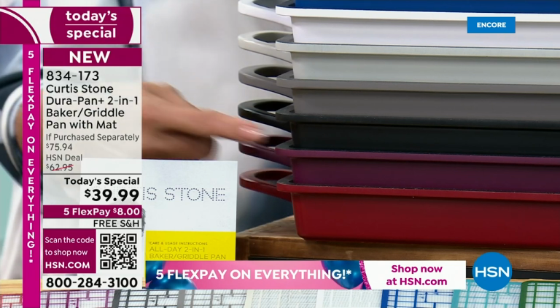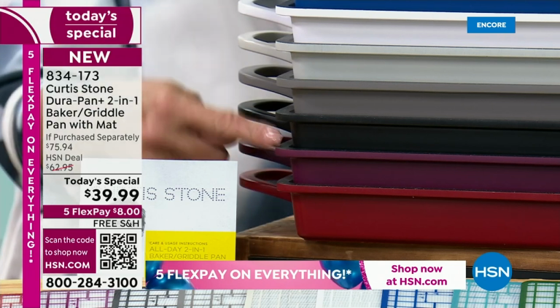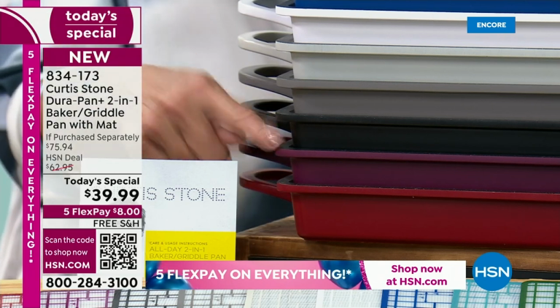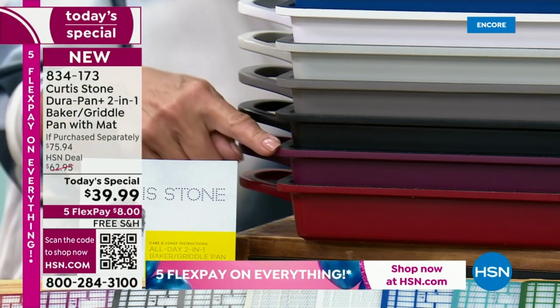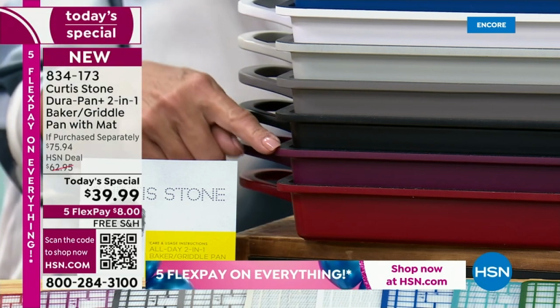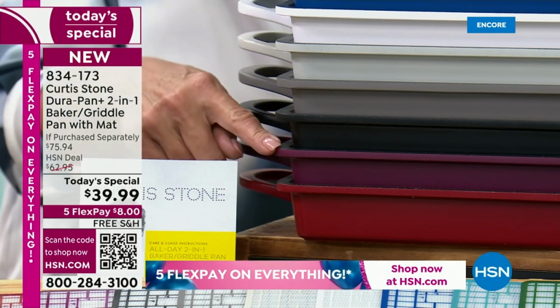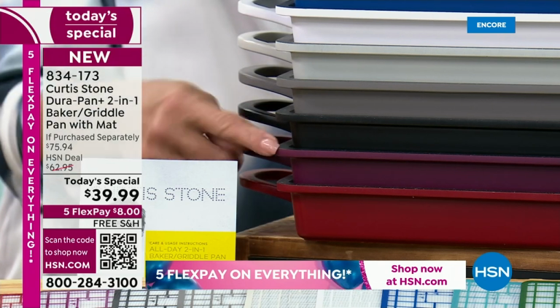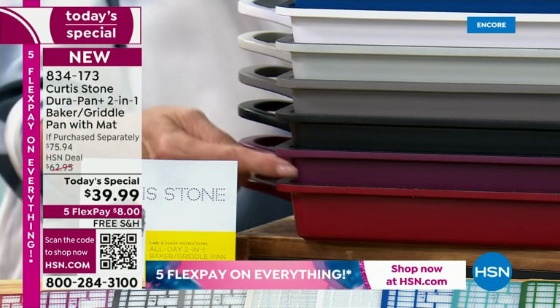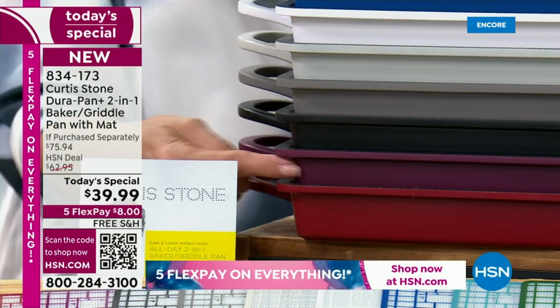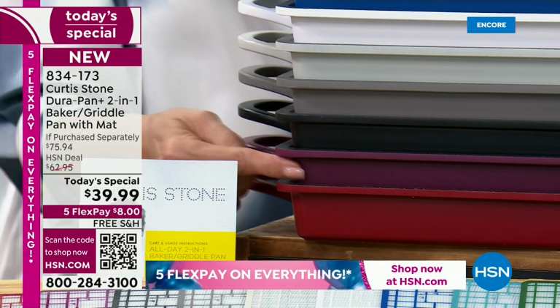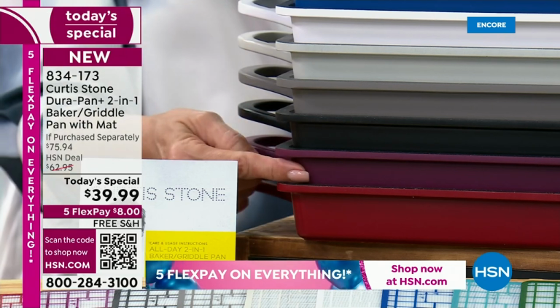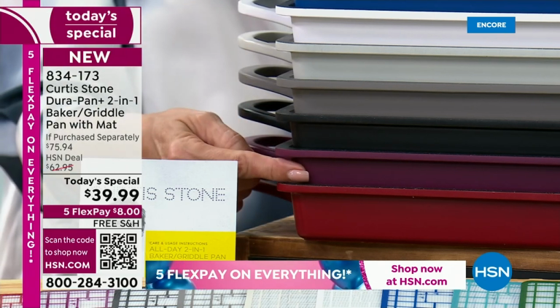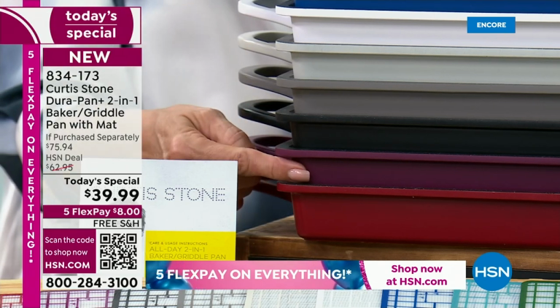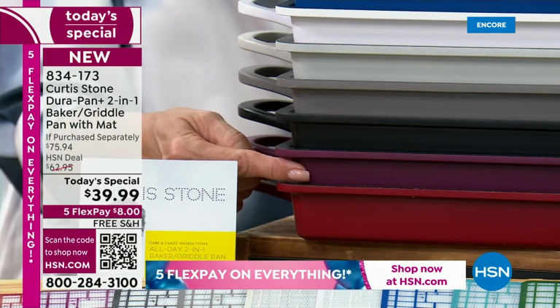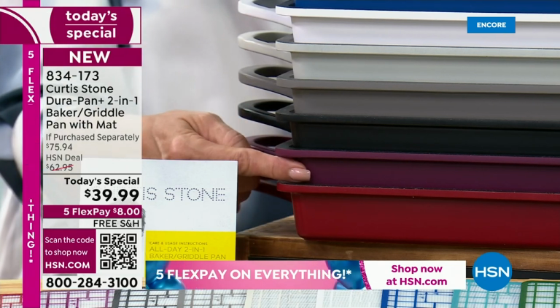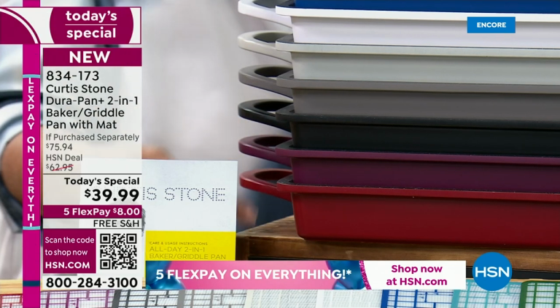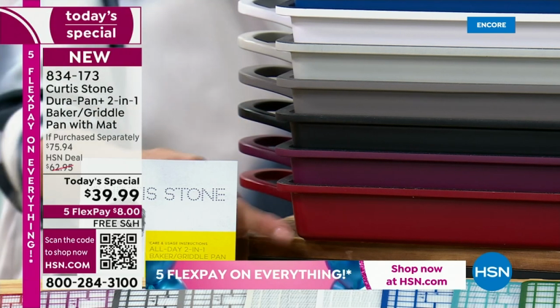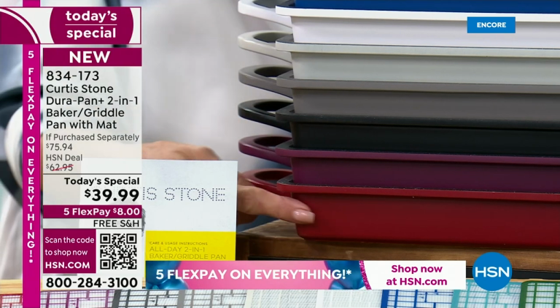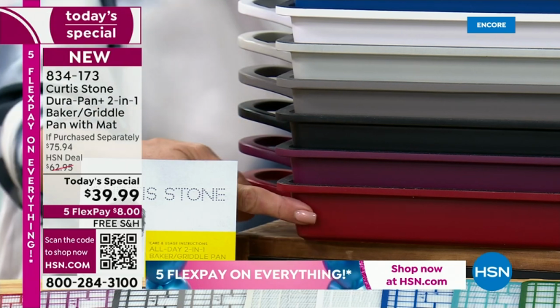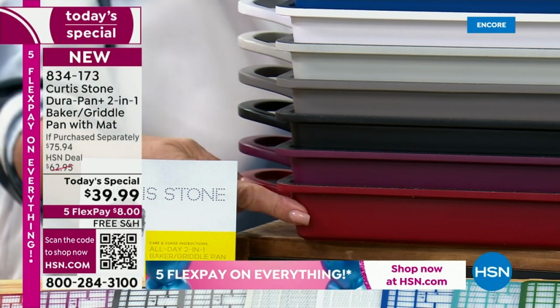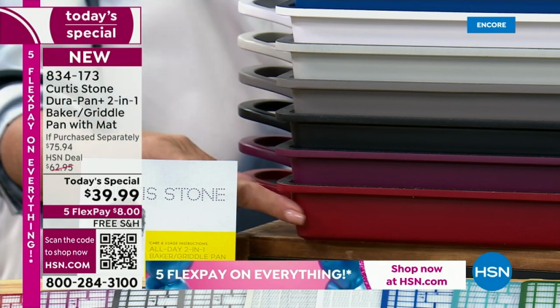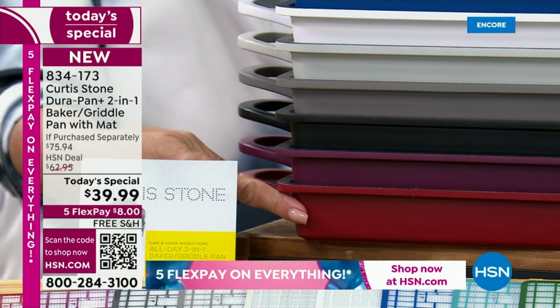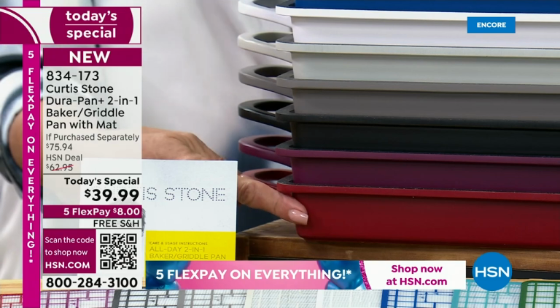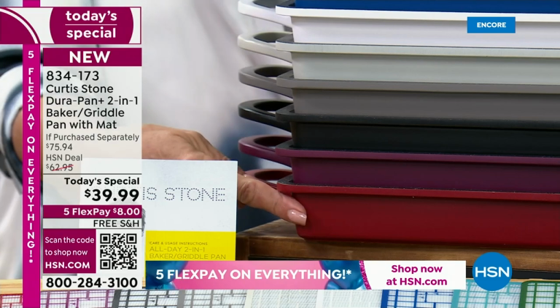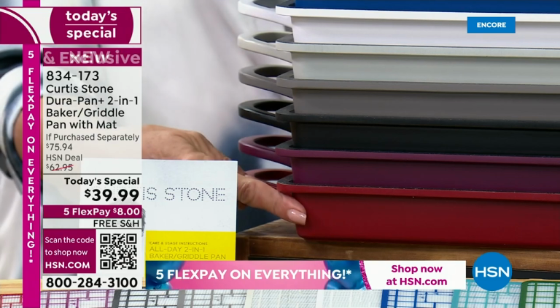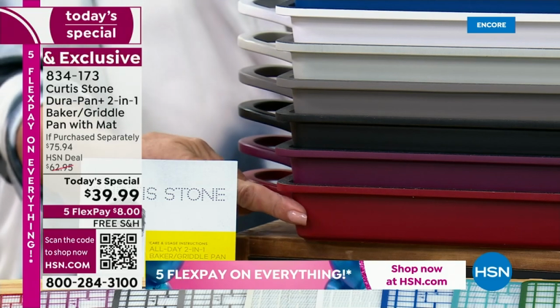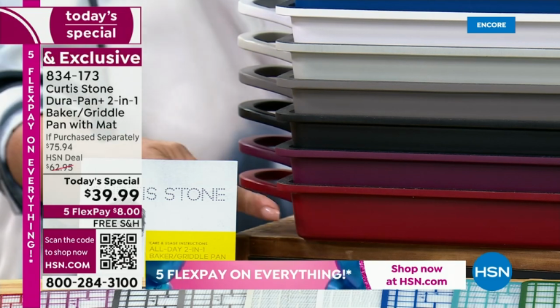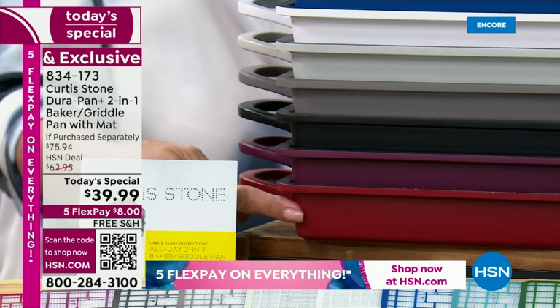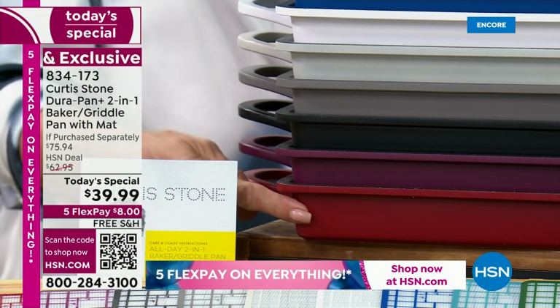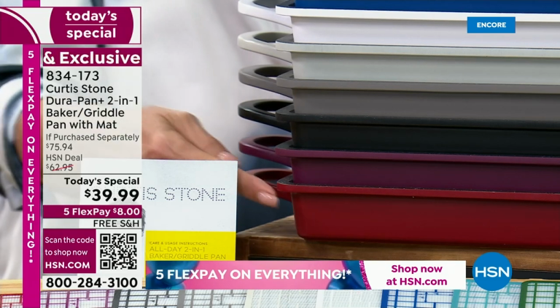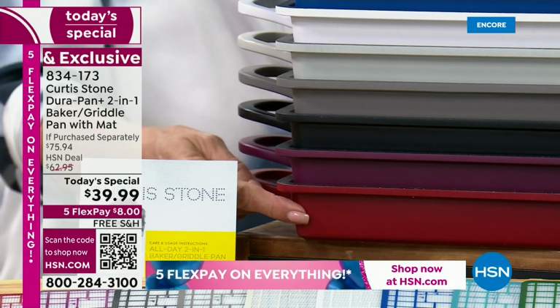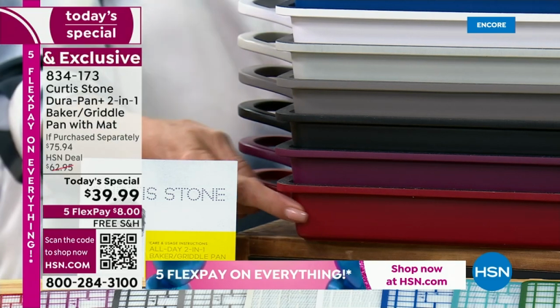This is also a brand new color that's very limited — it's called Mulberry, if you love that purple. We're down to the final 600, and that could sell out in this hour too. And then finally, always the number one best-selling color is going to be the red.